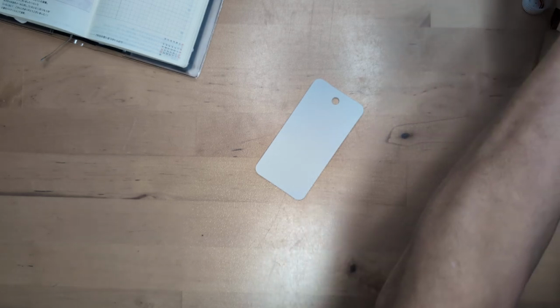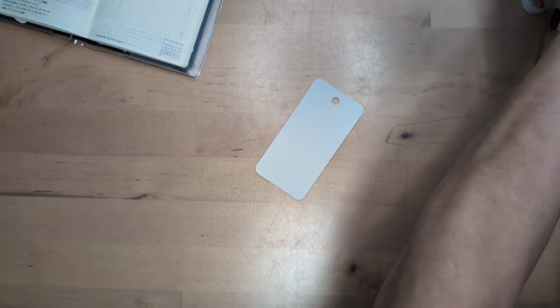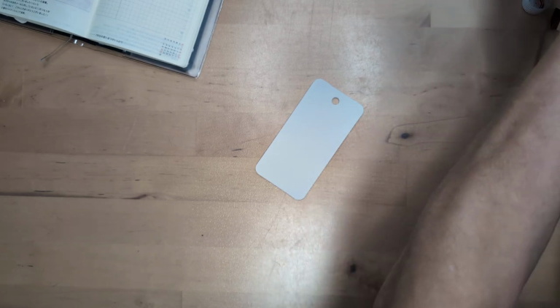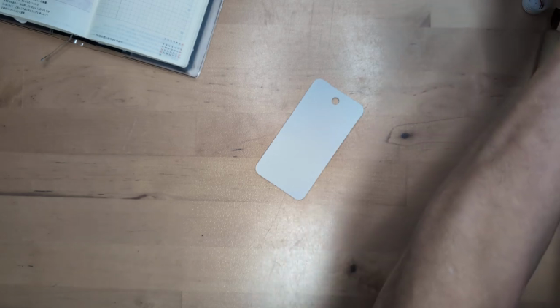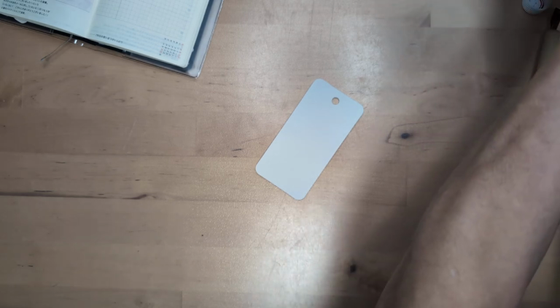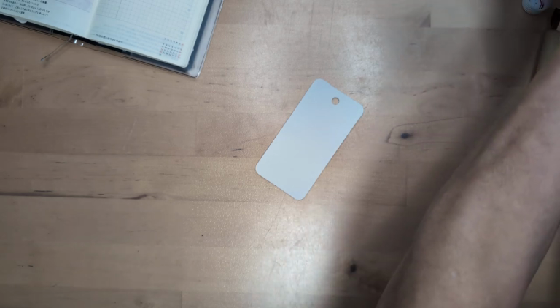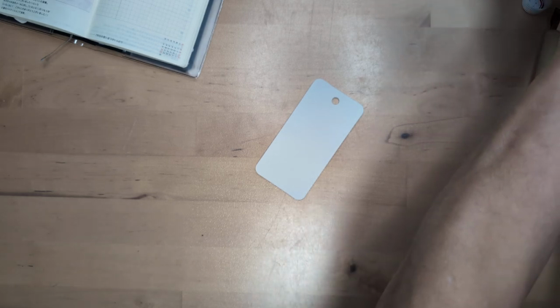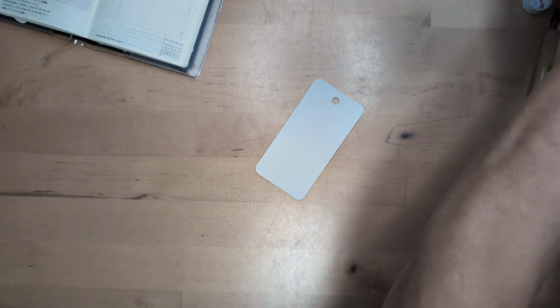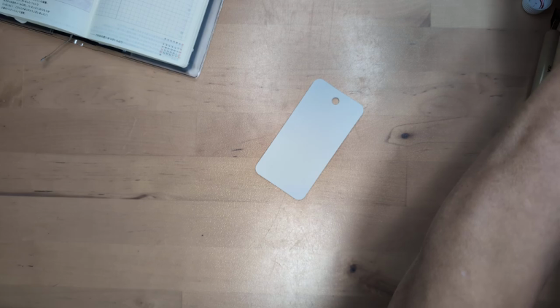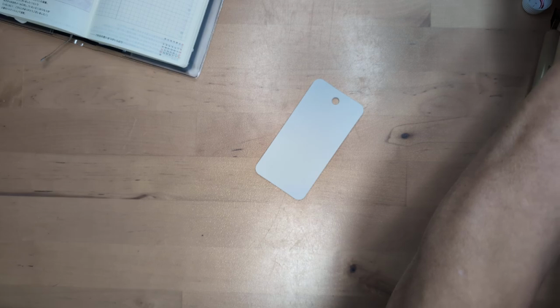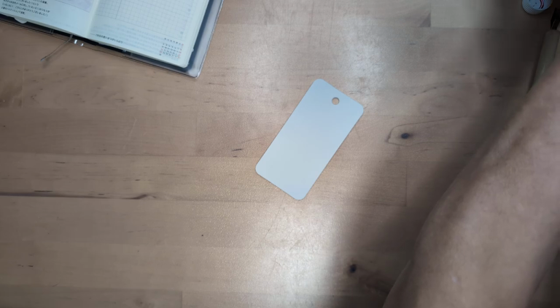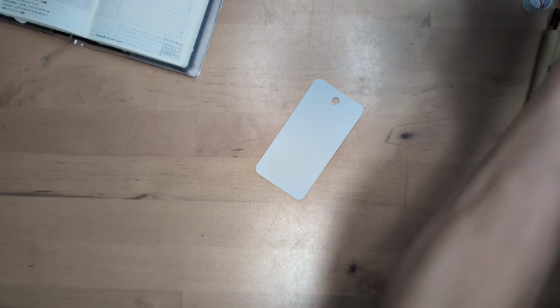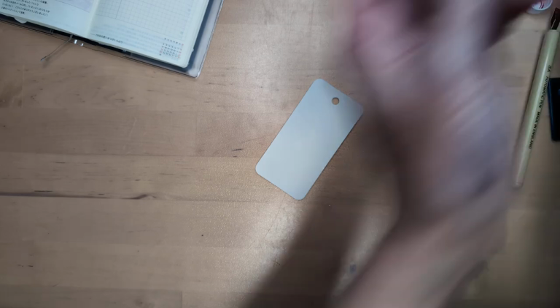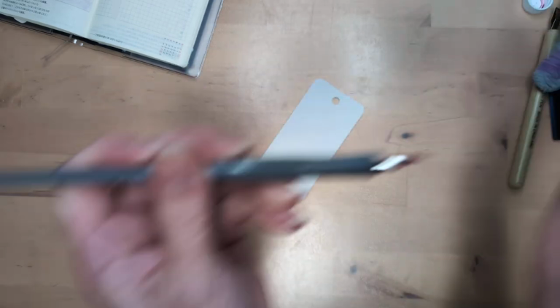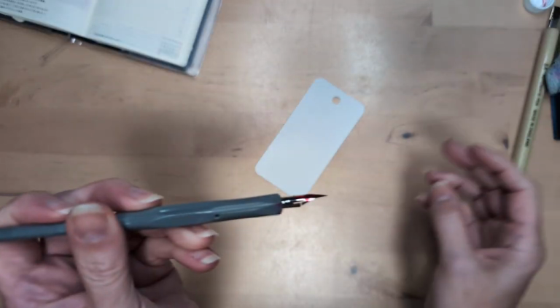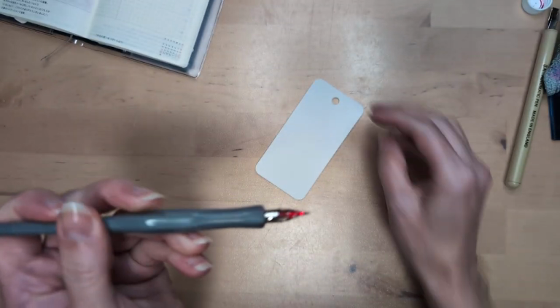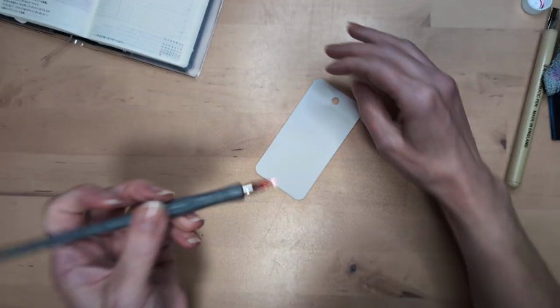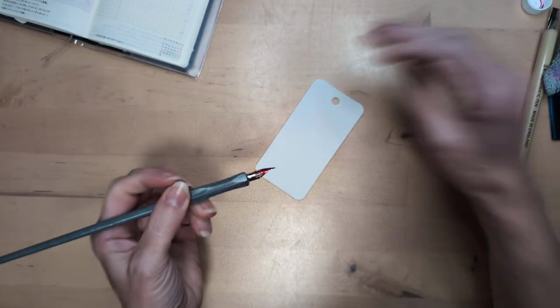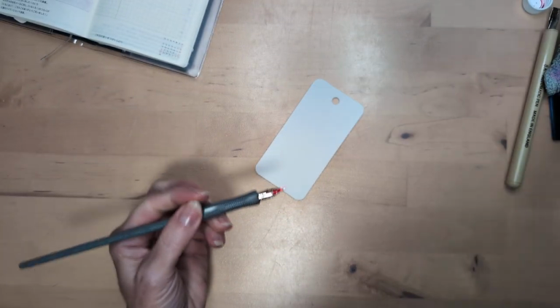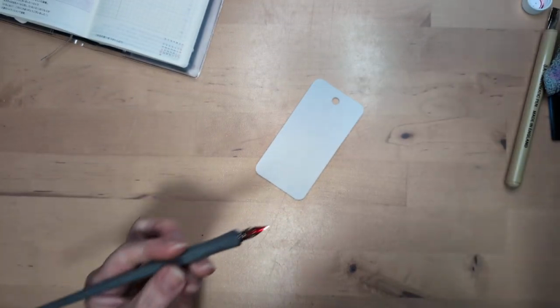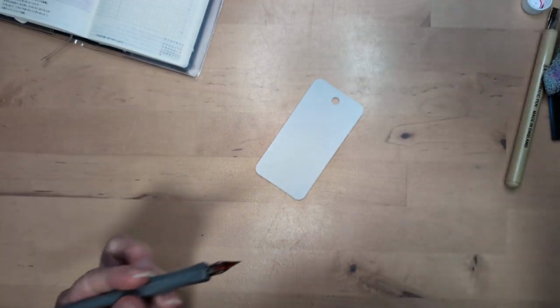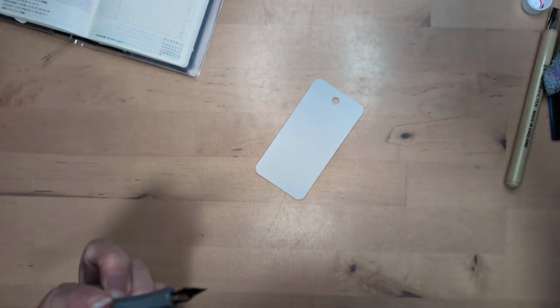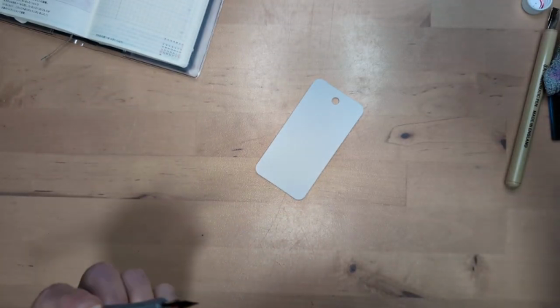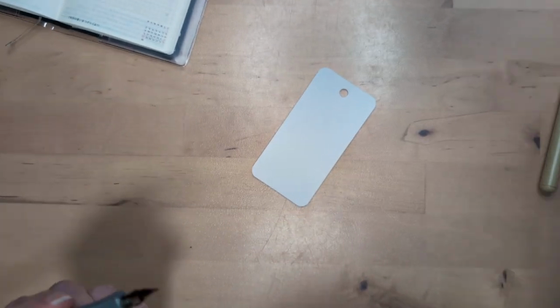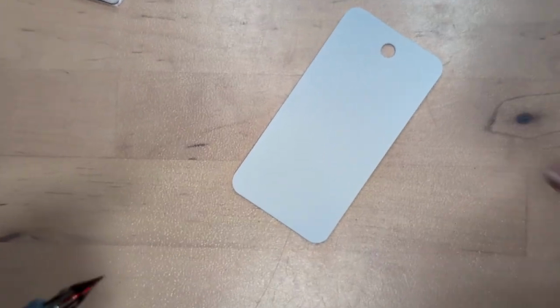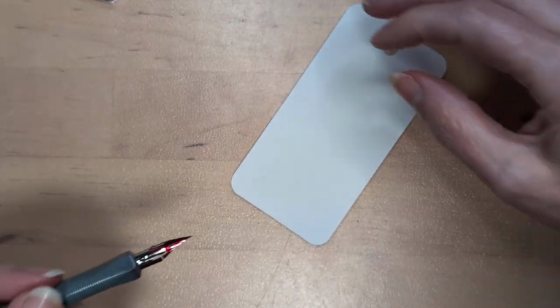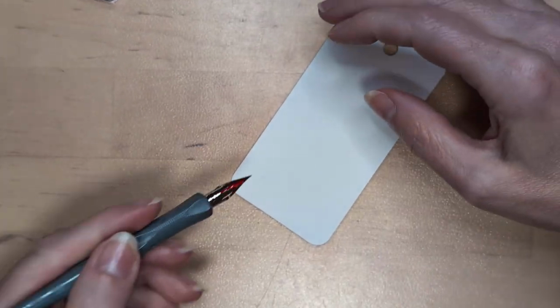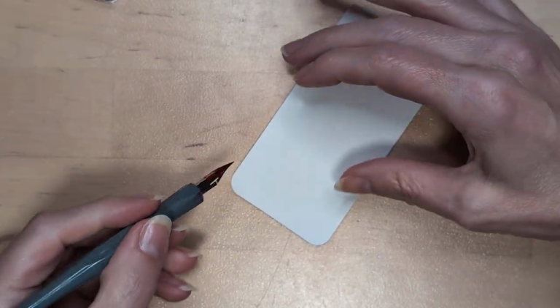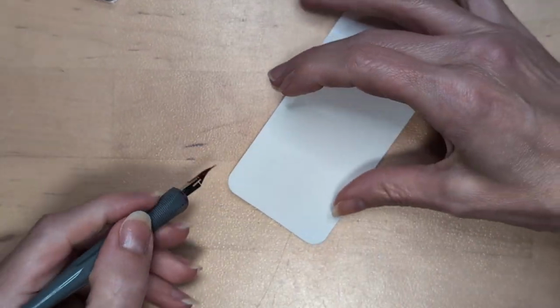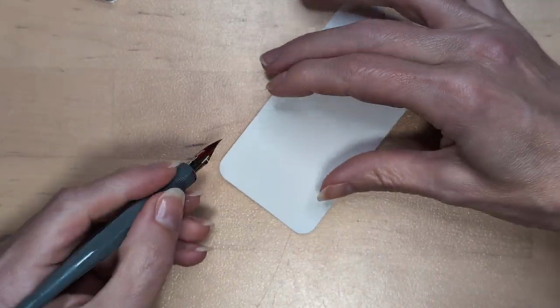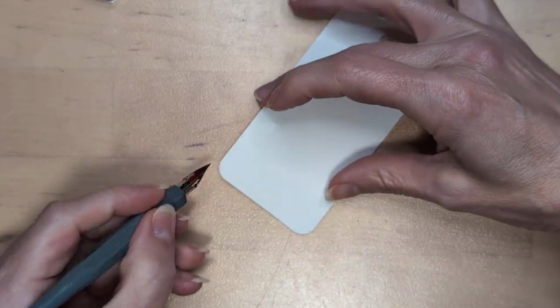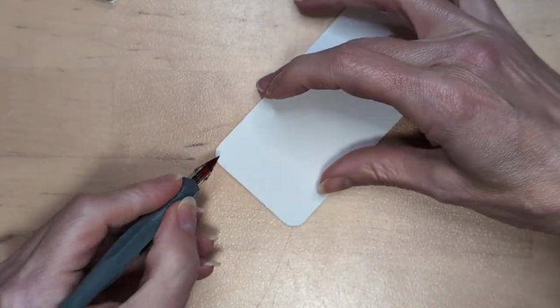I didn't dip this far enough. Didn't dip this far enough. Dipped it too far. And I didn't zoom in. Boop boop boop, okay.